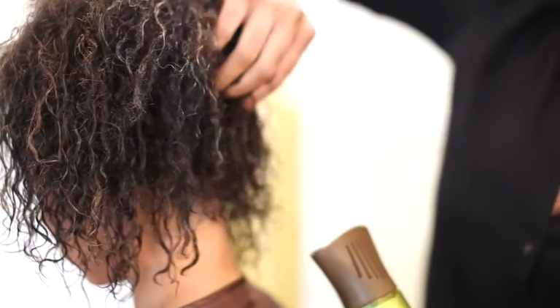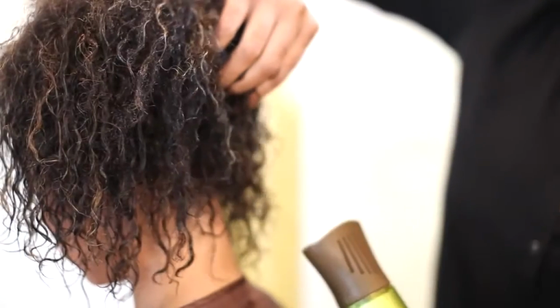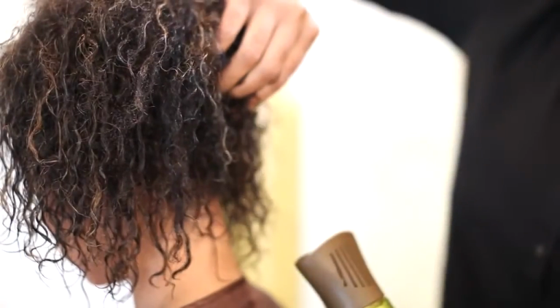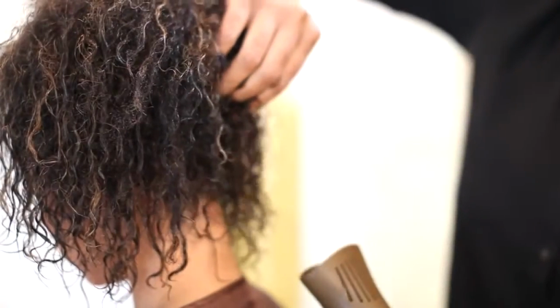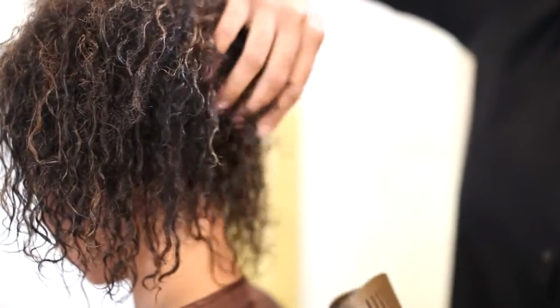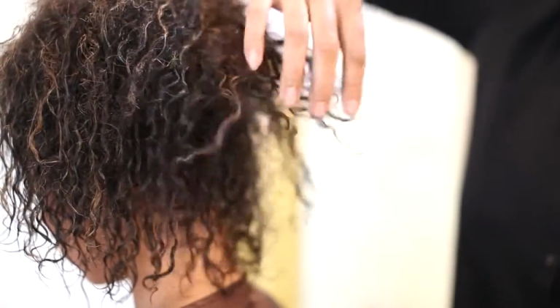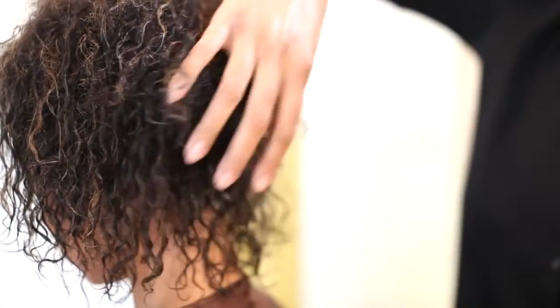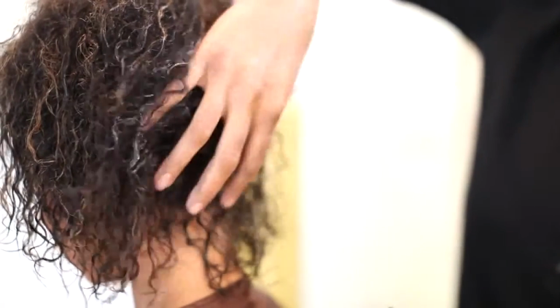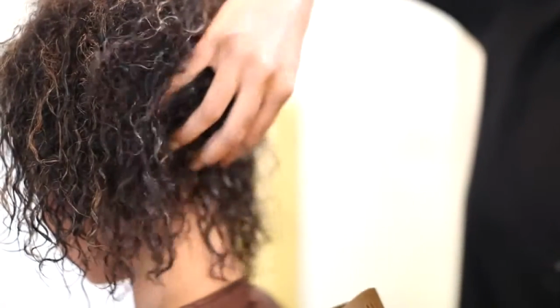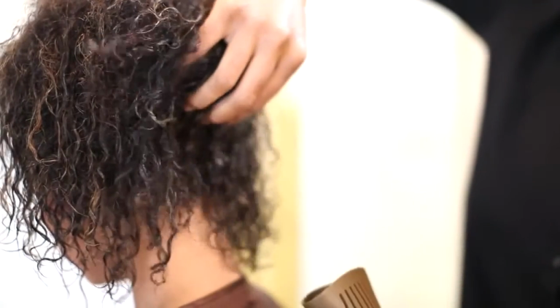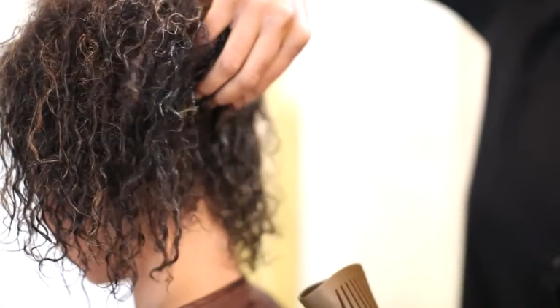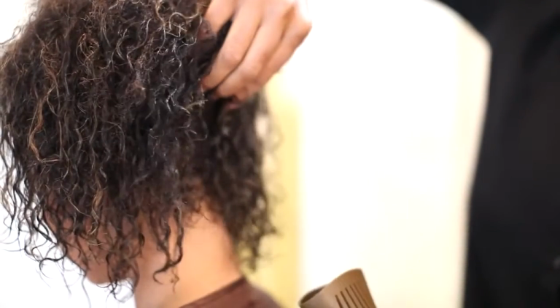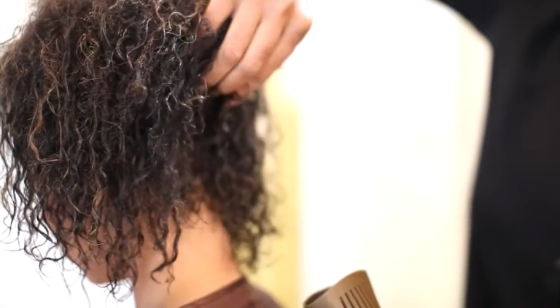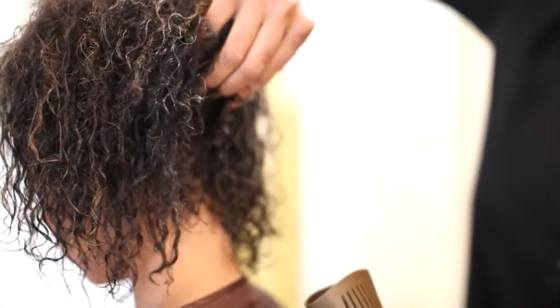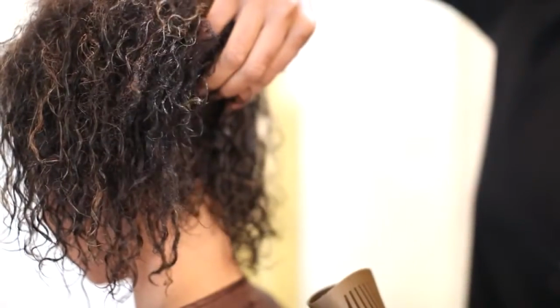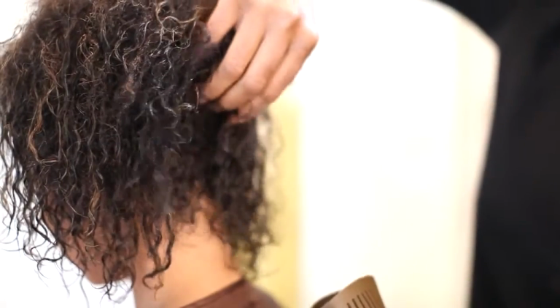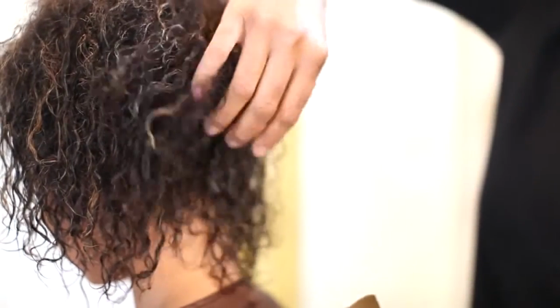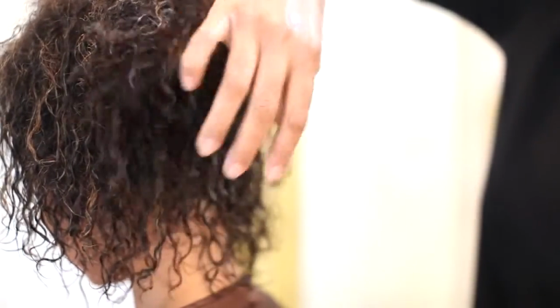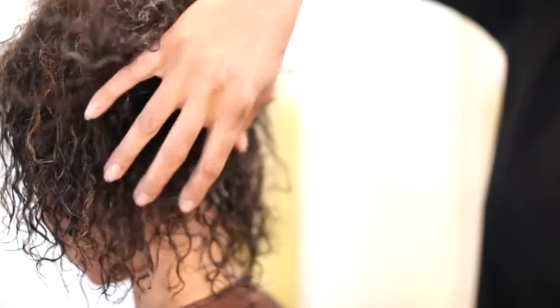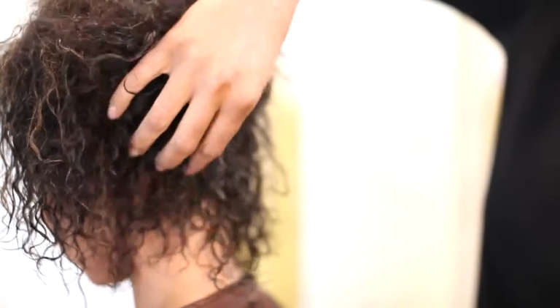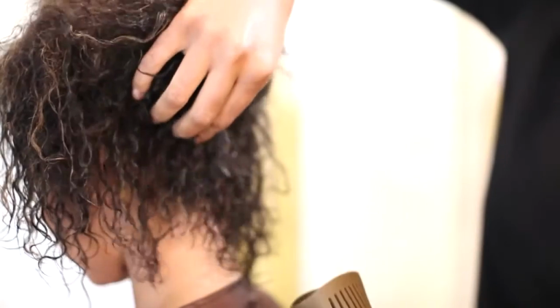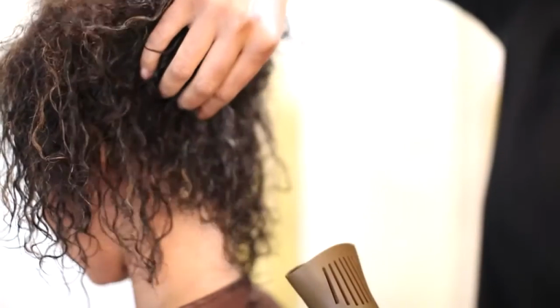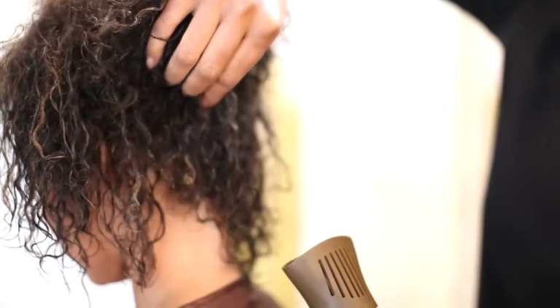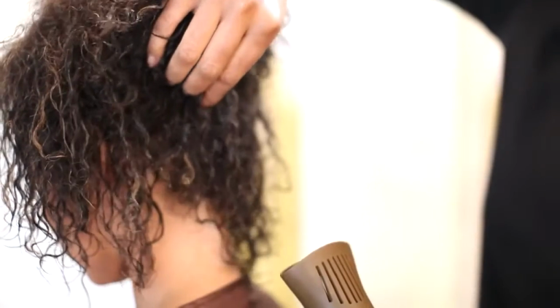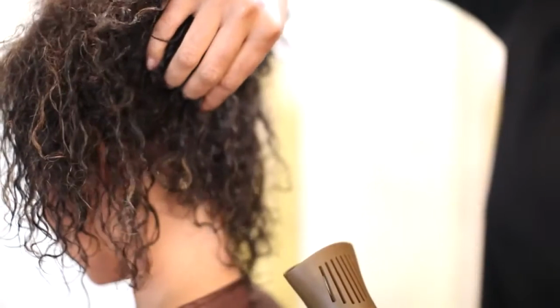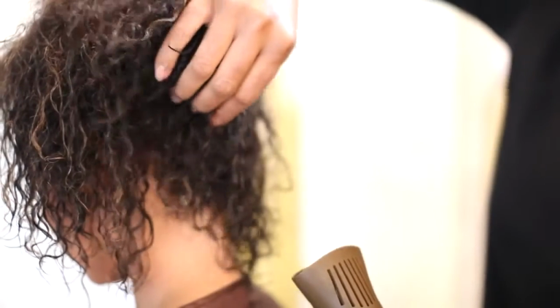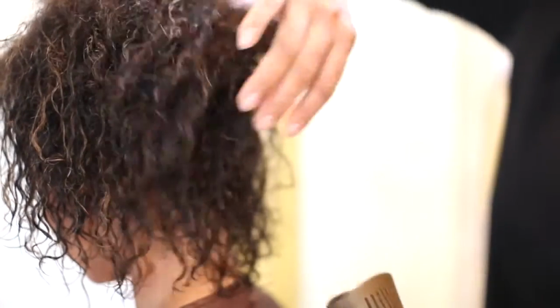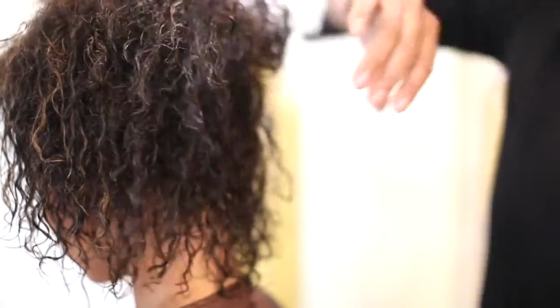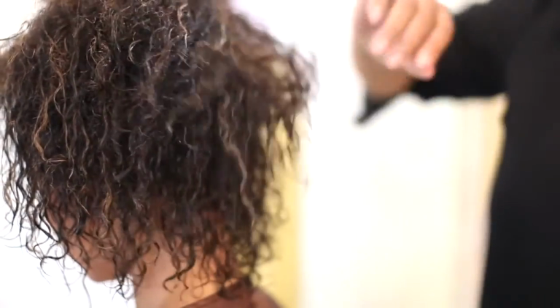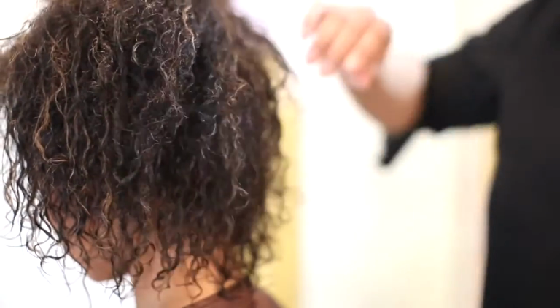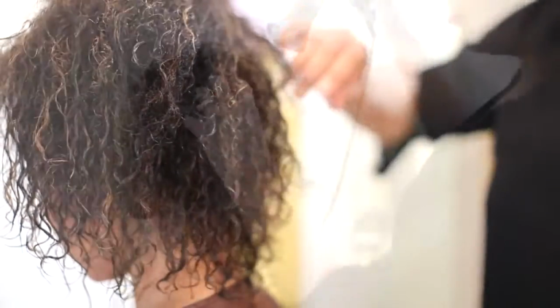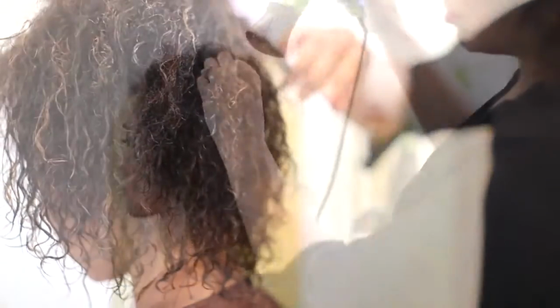As a tip, for extra body and more defined curls, blow dry the hair upside down with a diffuser.